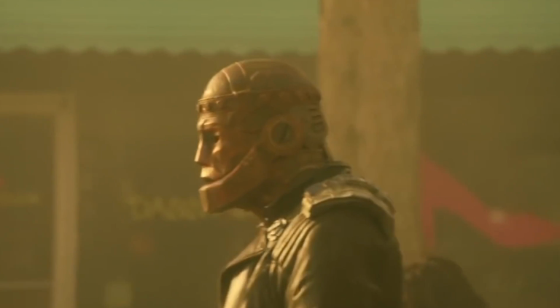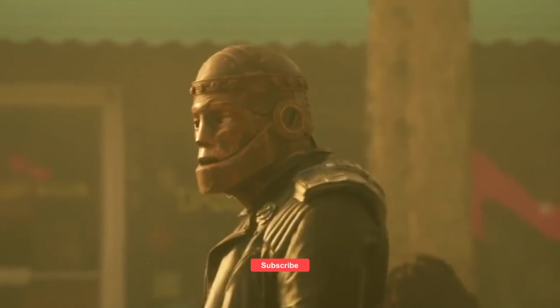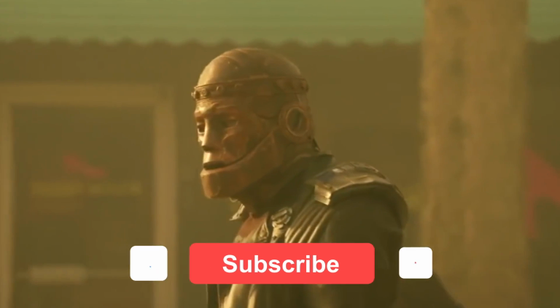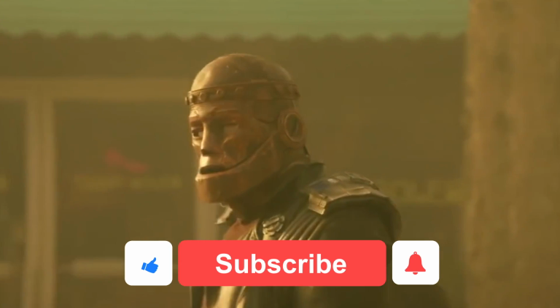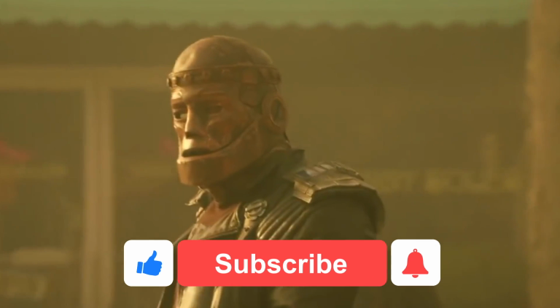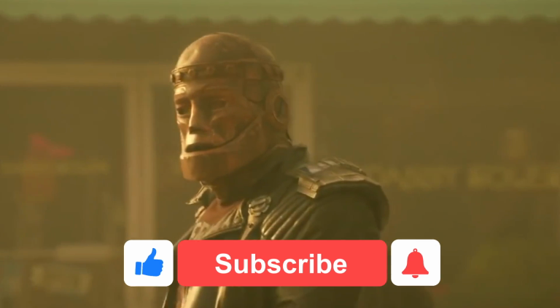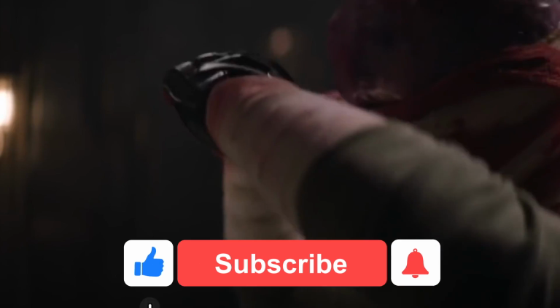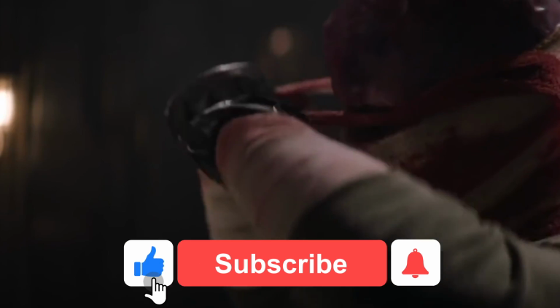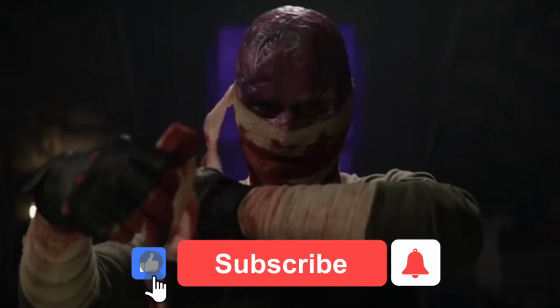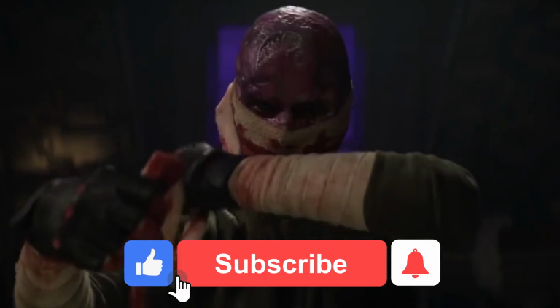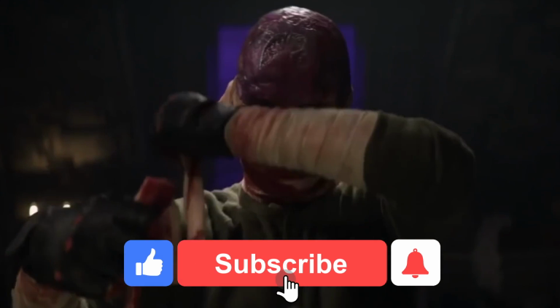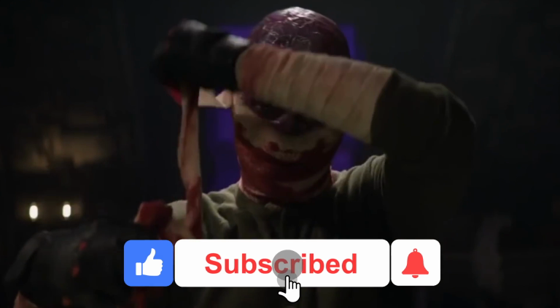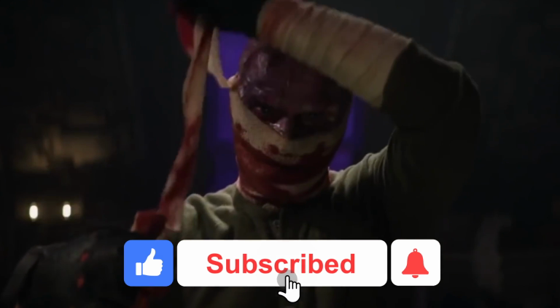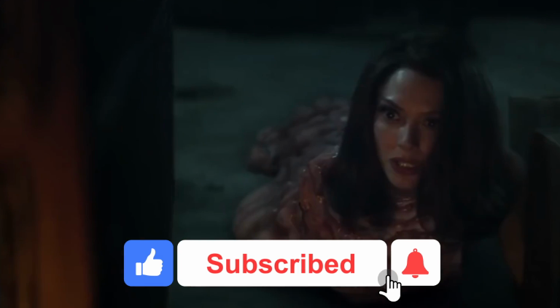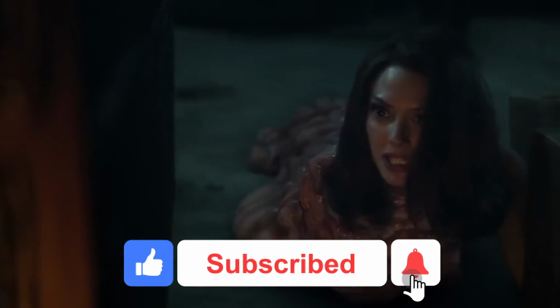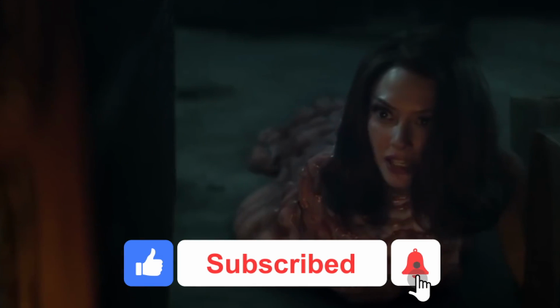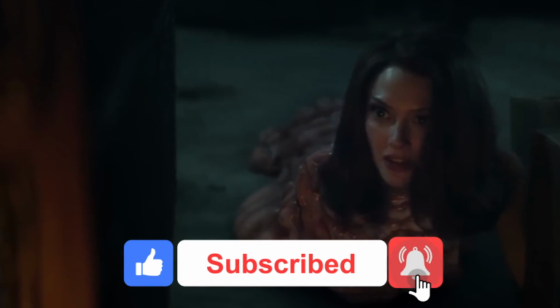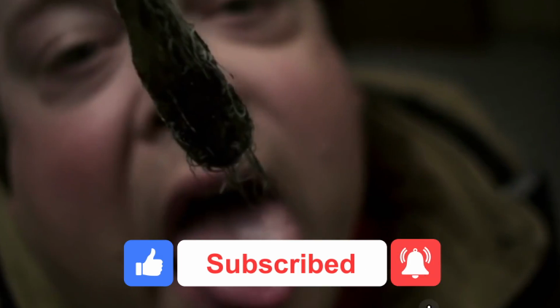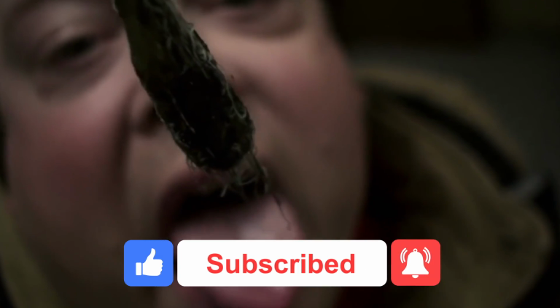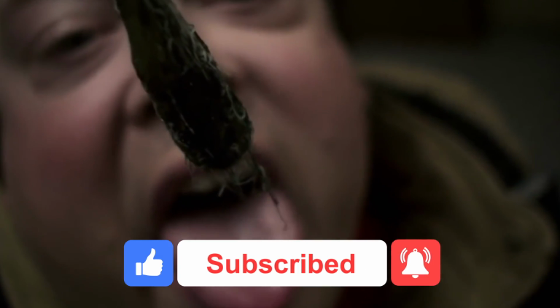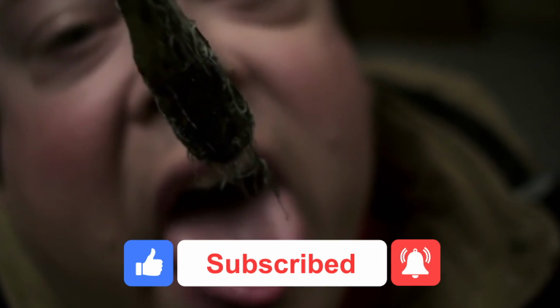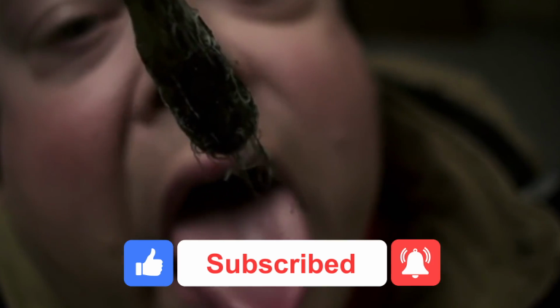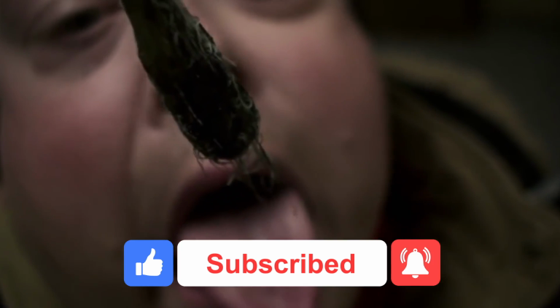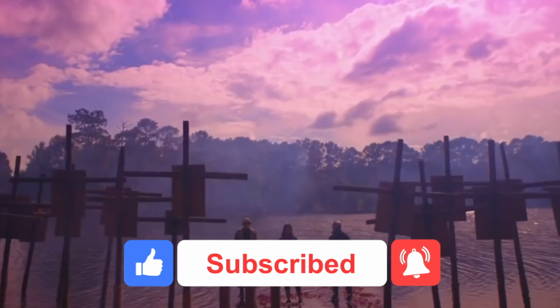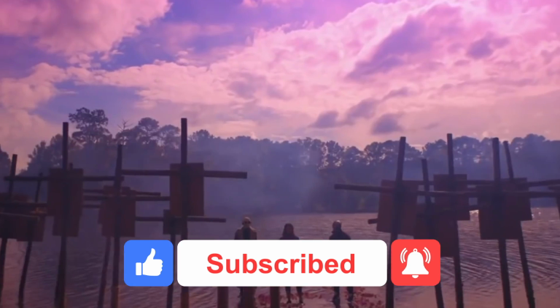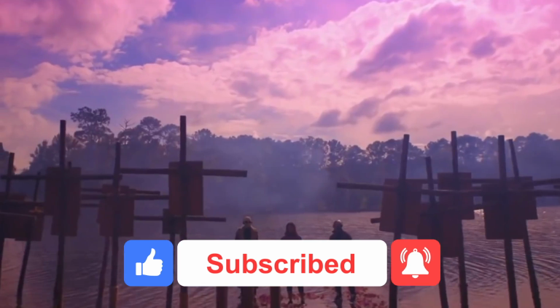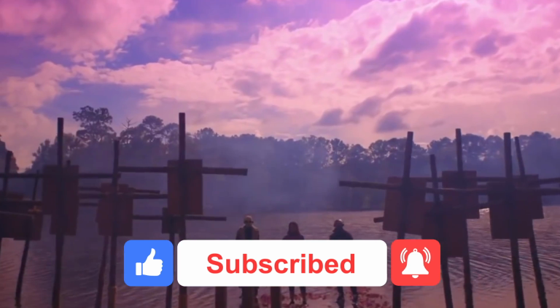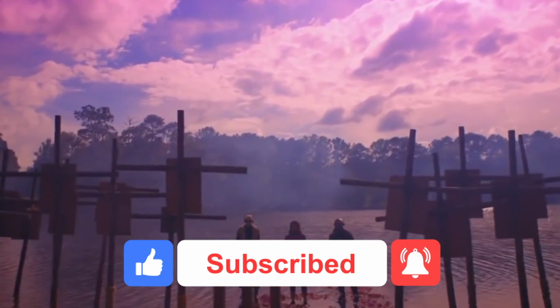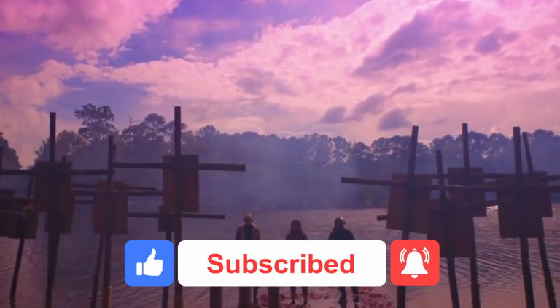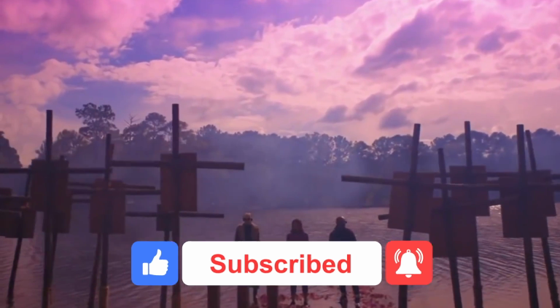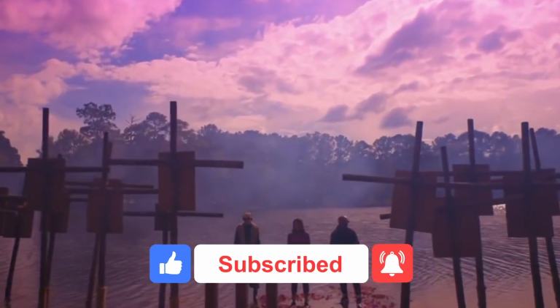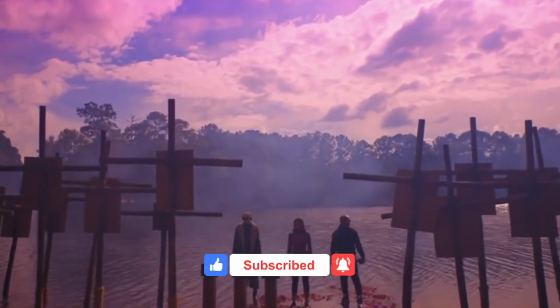Also, before we start the video, don't forget to like and subscribe to the channel, as well as hit that post notification bell so that way you can keep up to date with all the videos we put out.